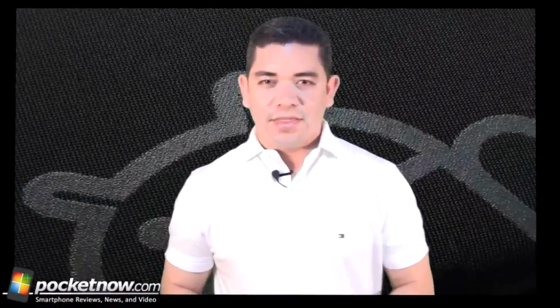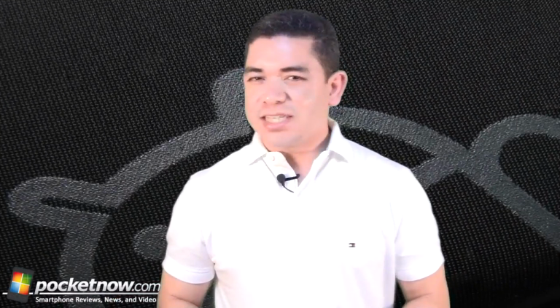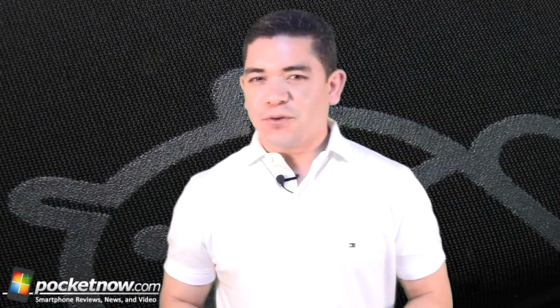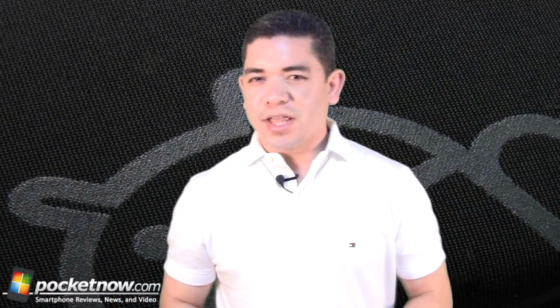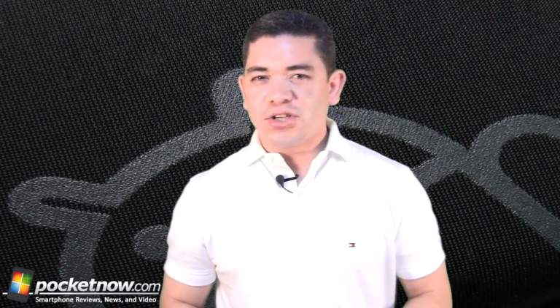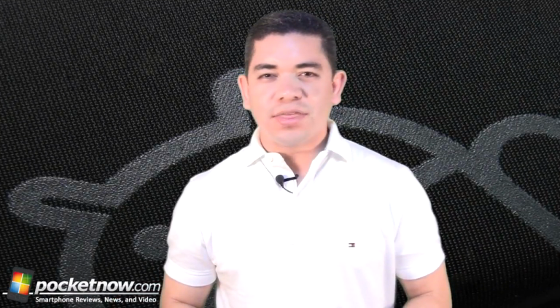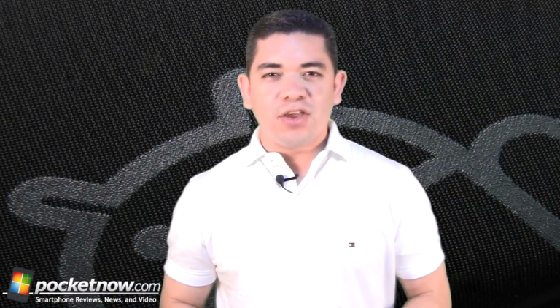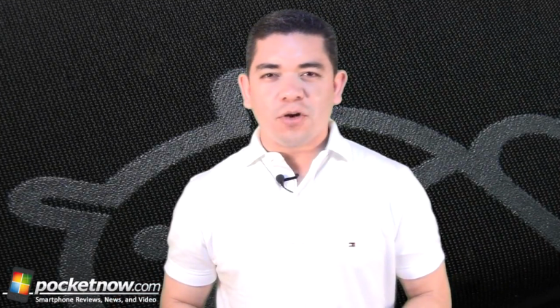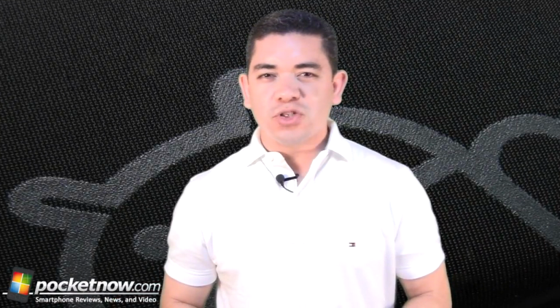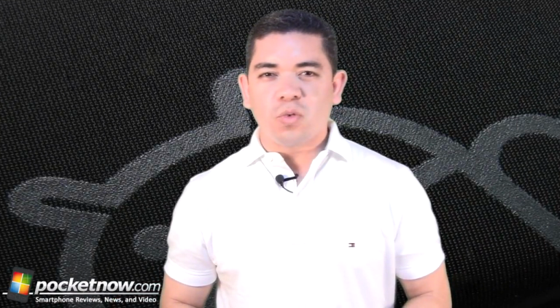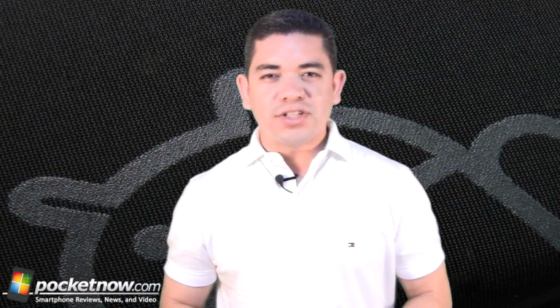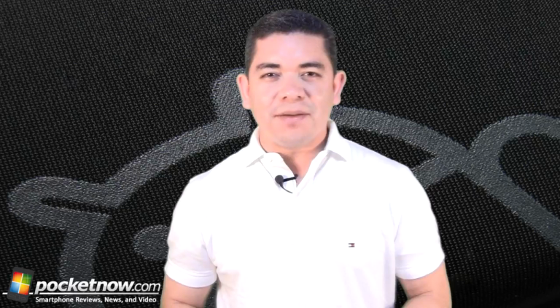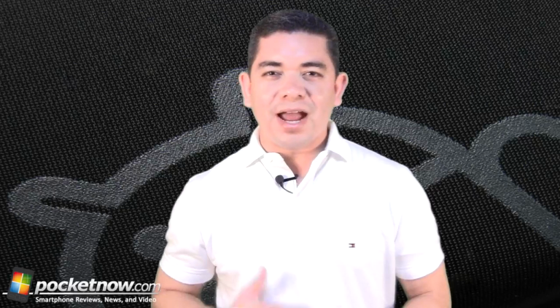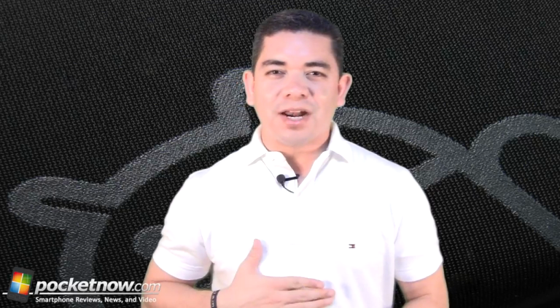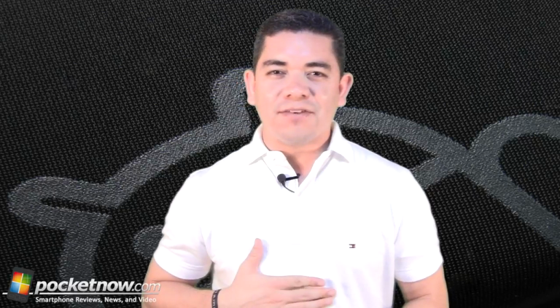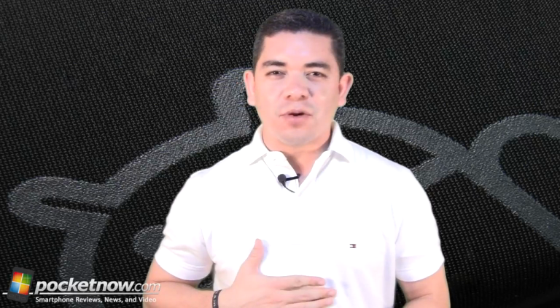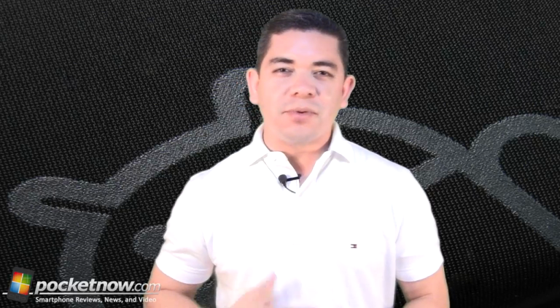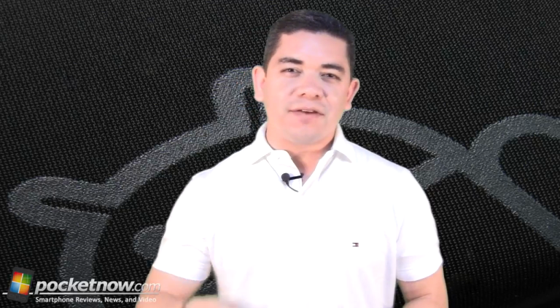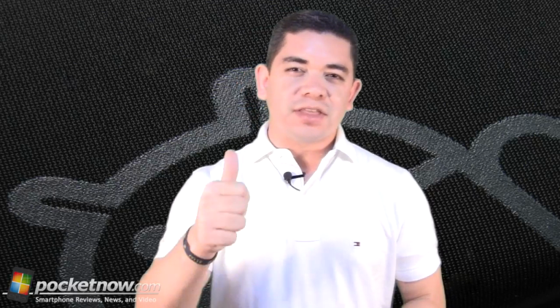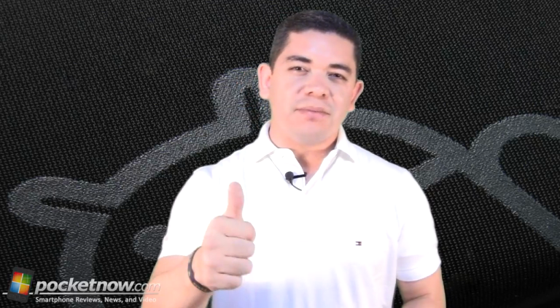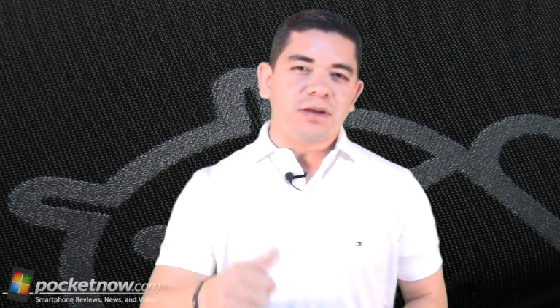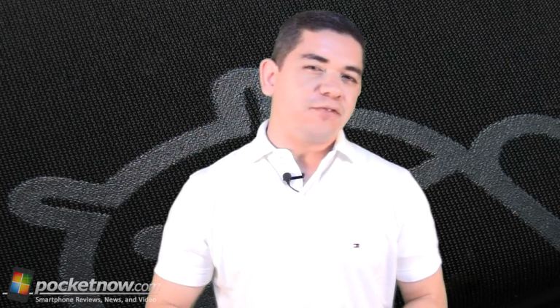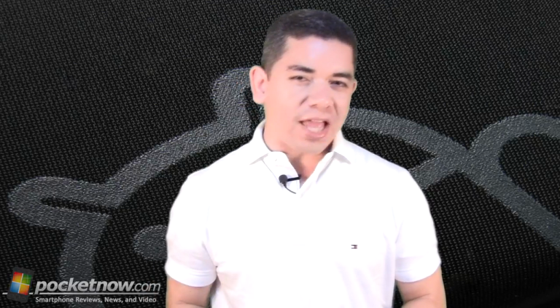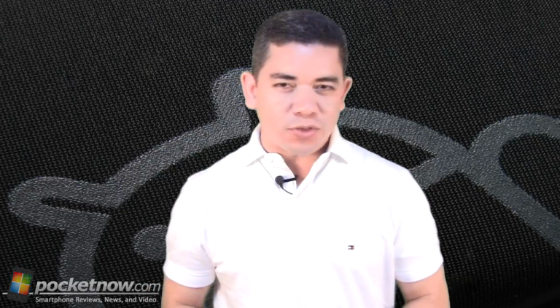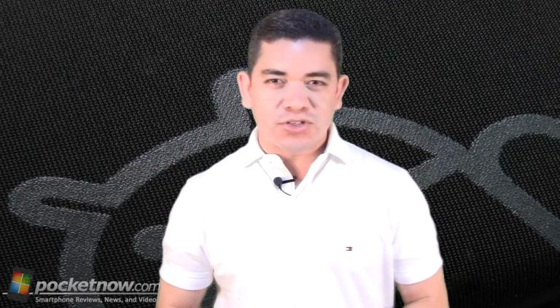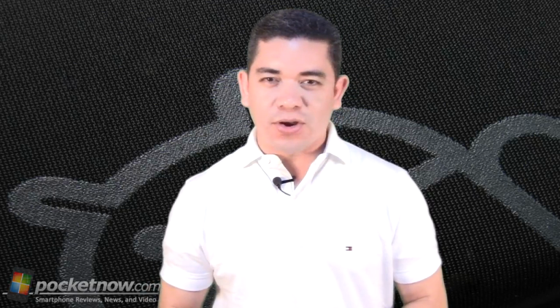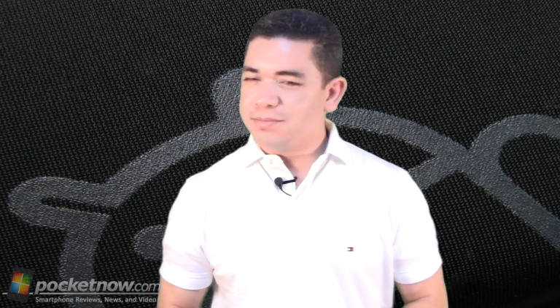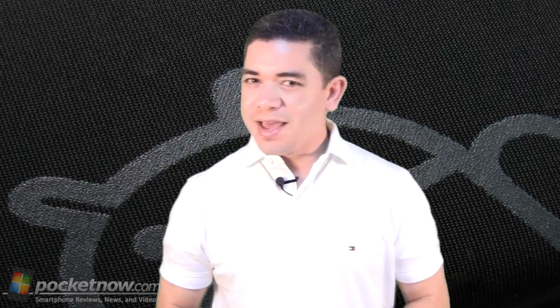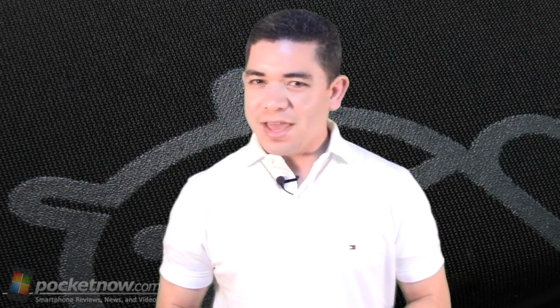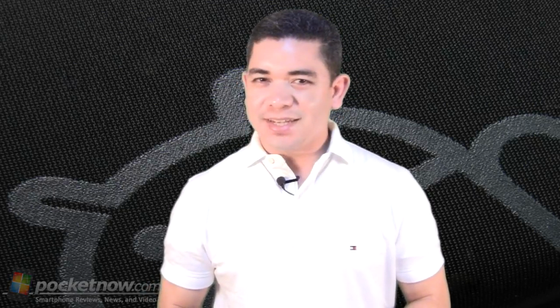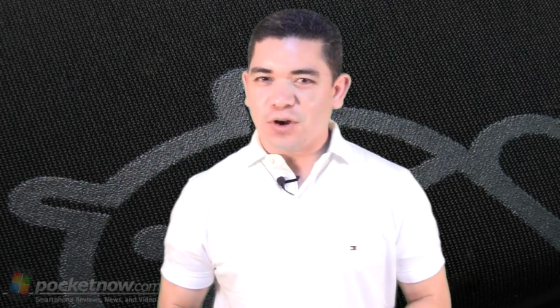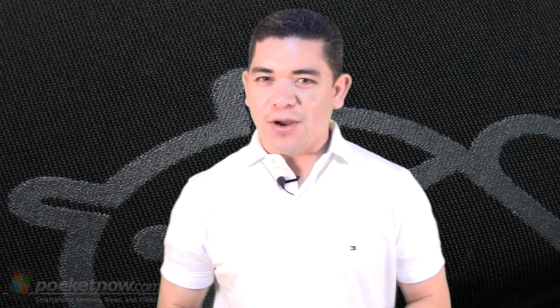That's it for today's show. Thank you very much for watching. I'm Jaime Rivera. Remember to give us a thumbs up if you liked what you saw.